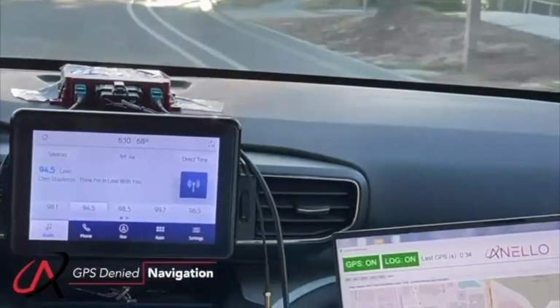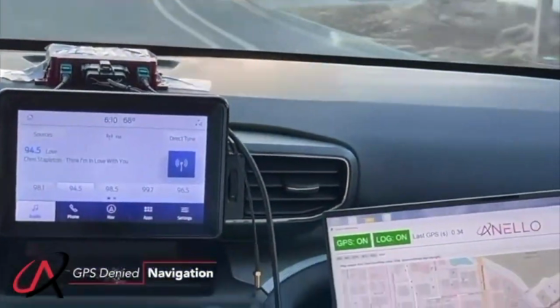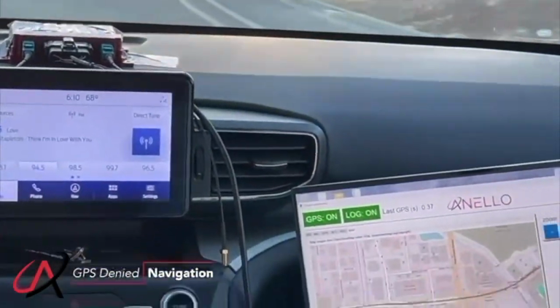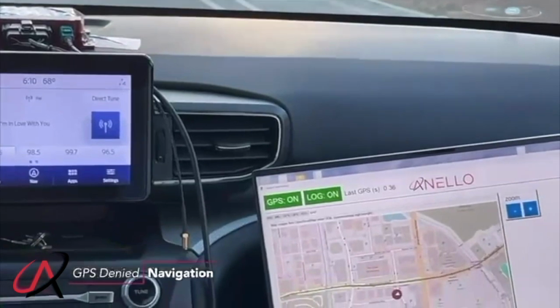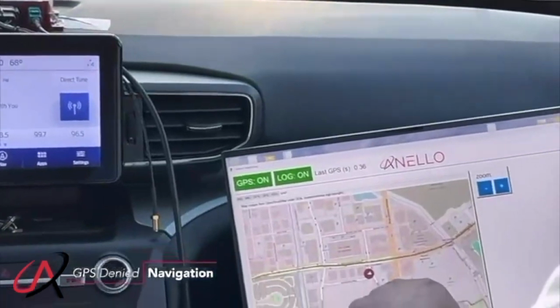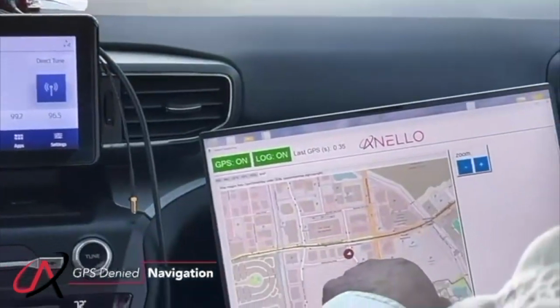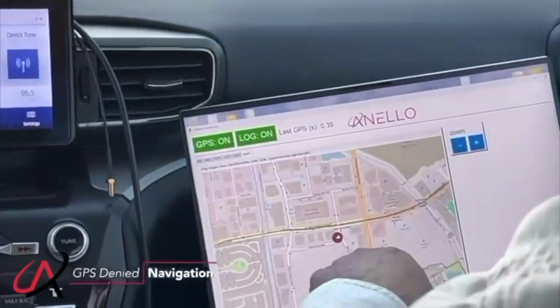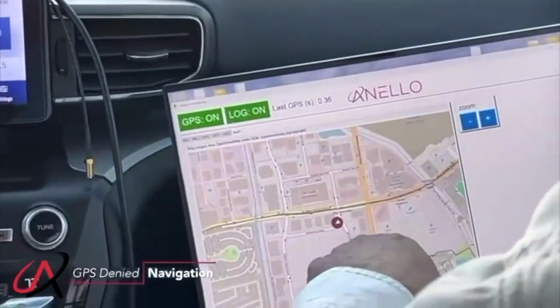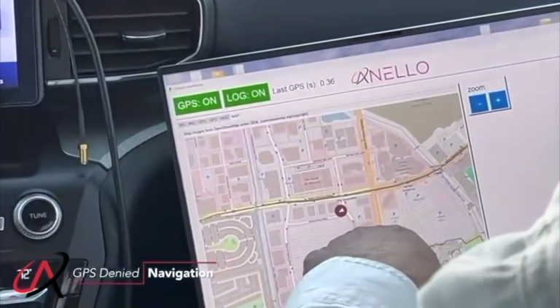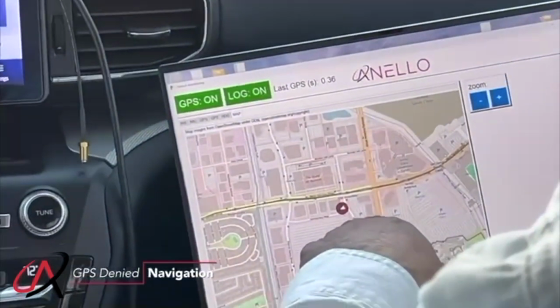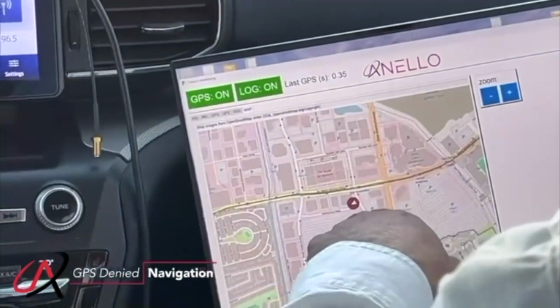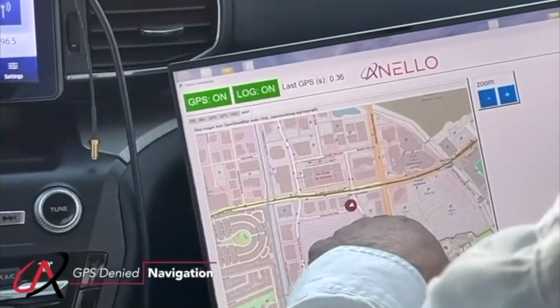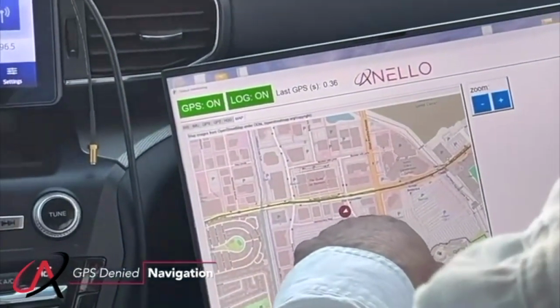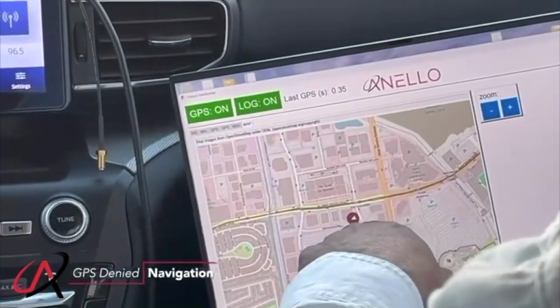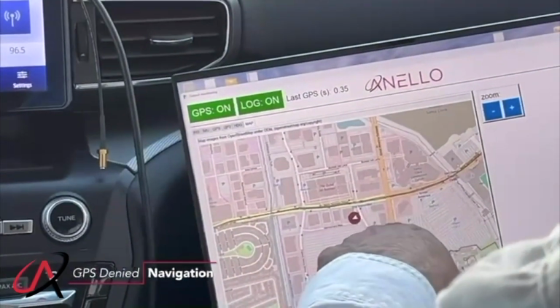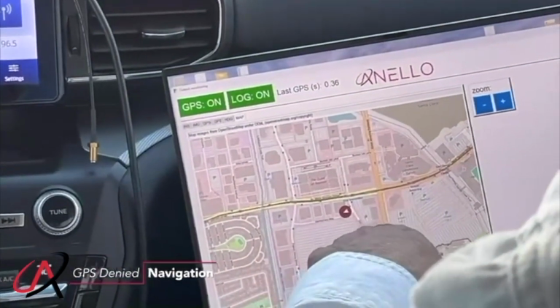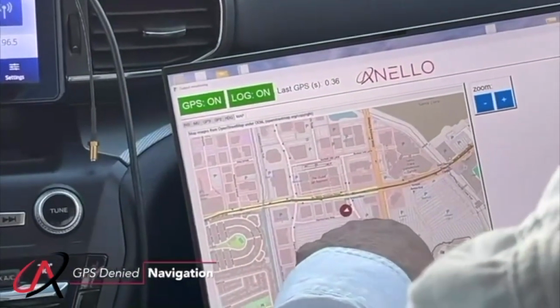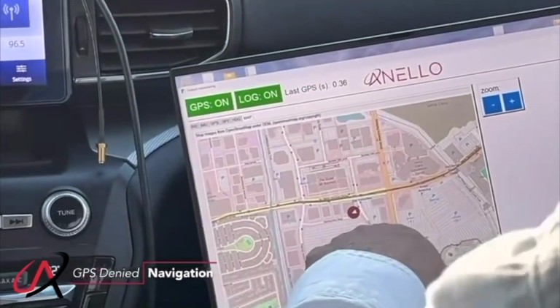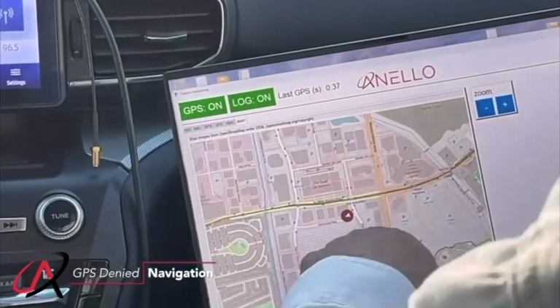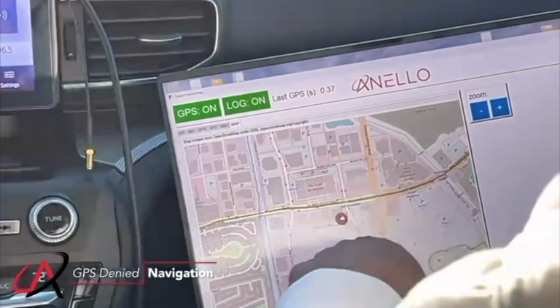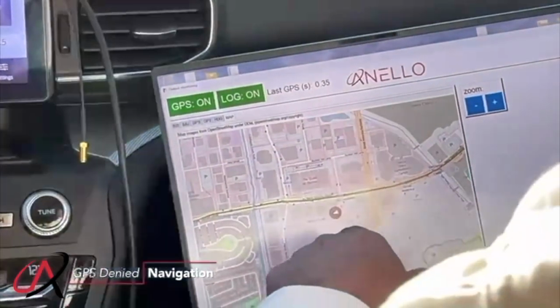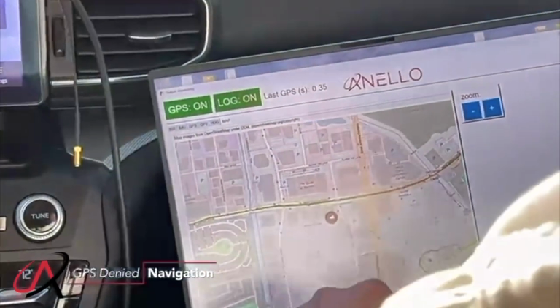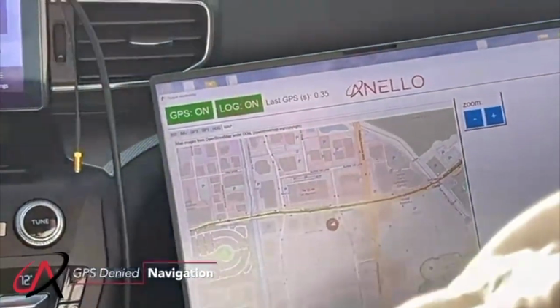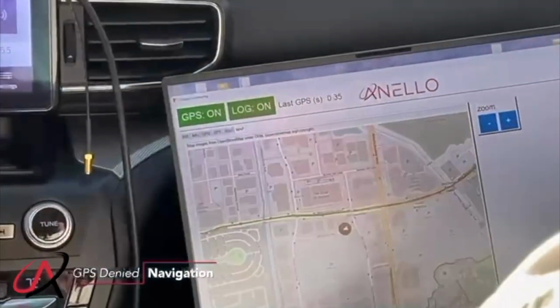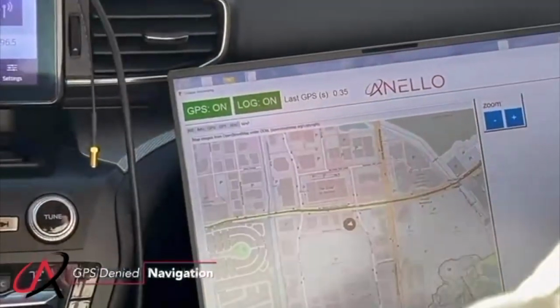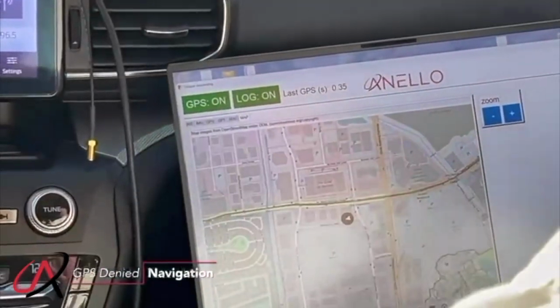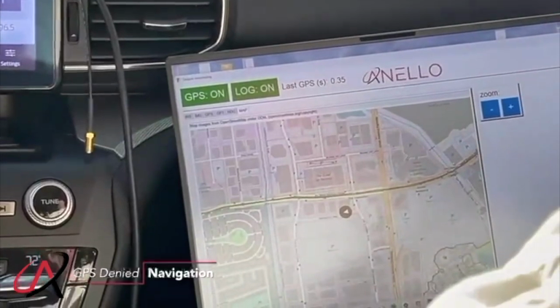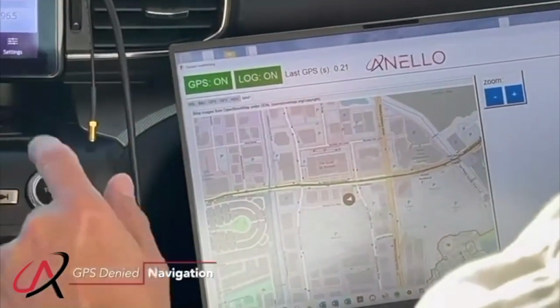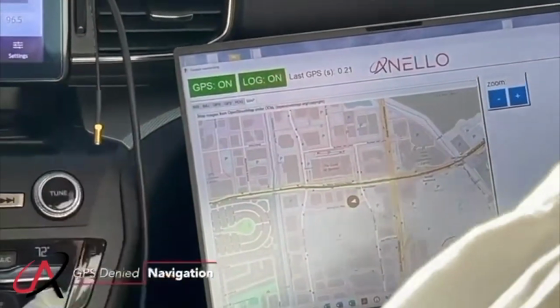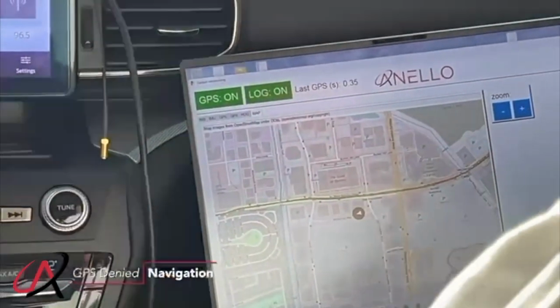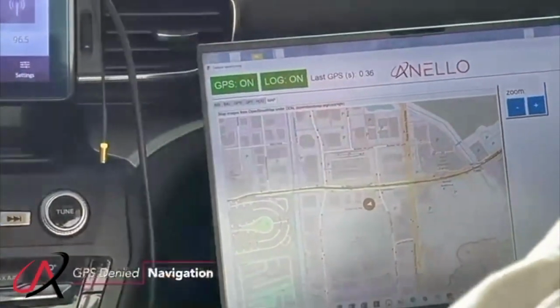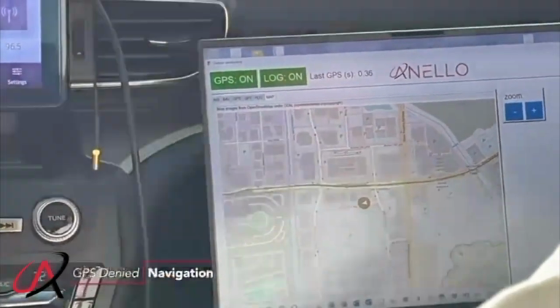See how we follow the road? Now we're back on the road — this is about 30 seconds with no GPS.